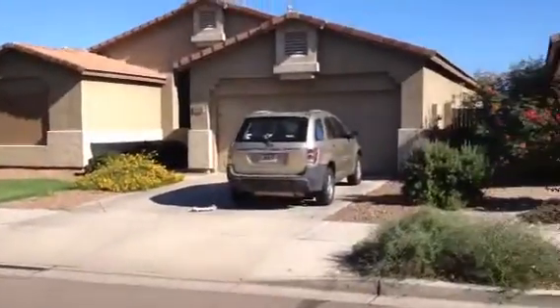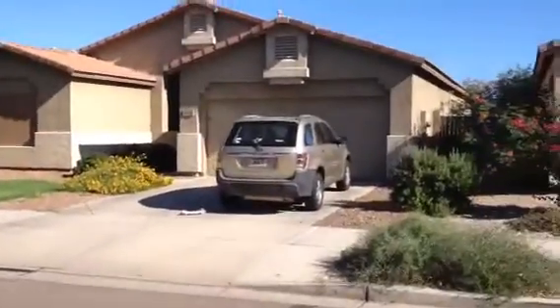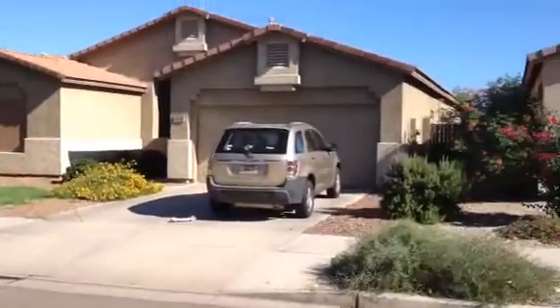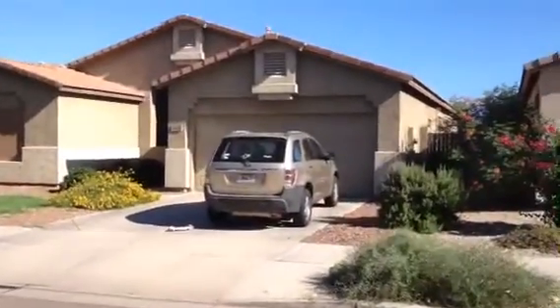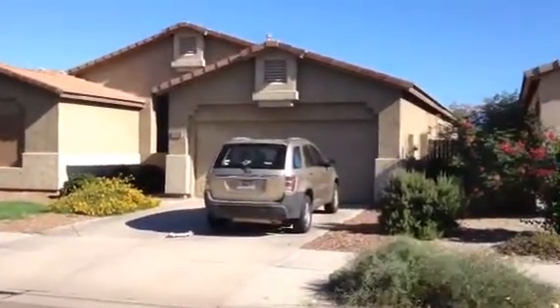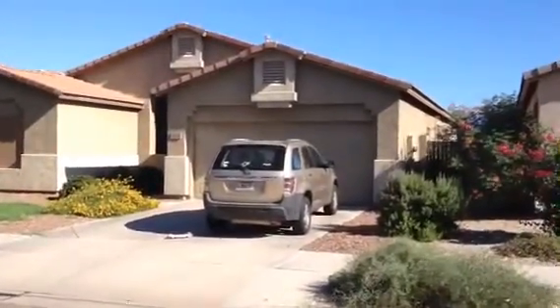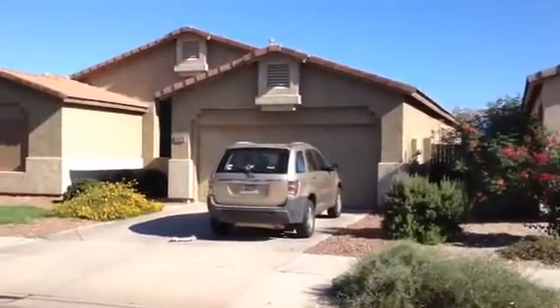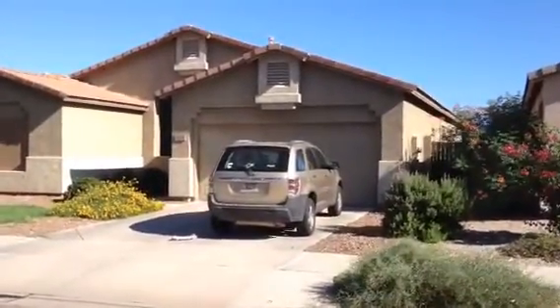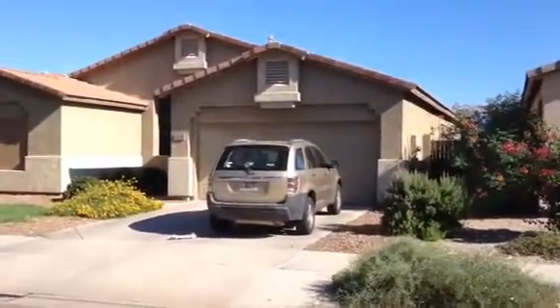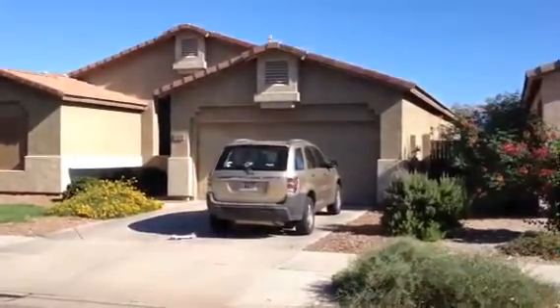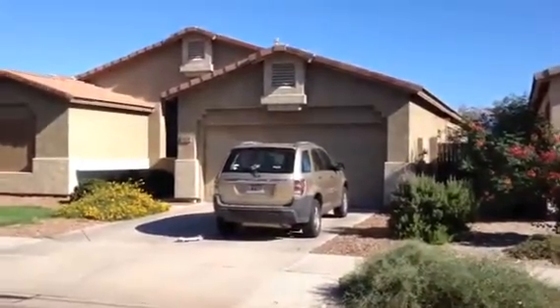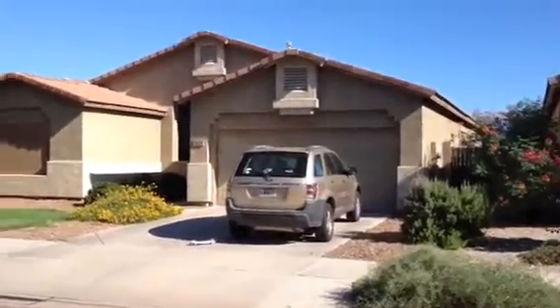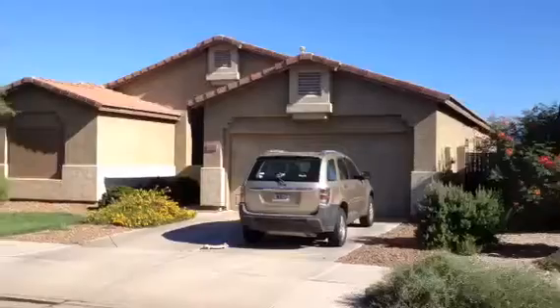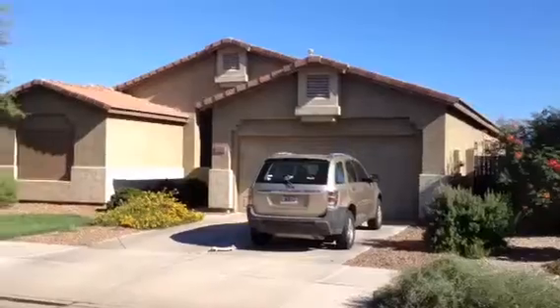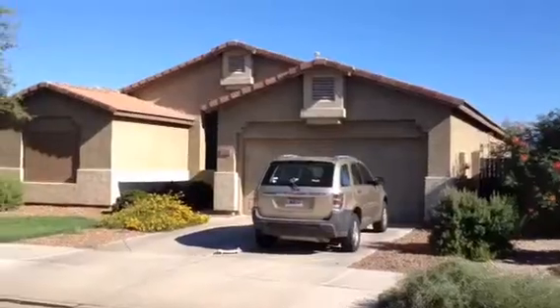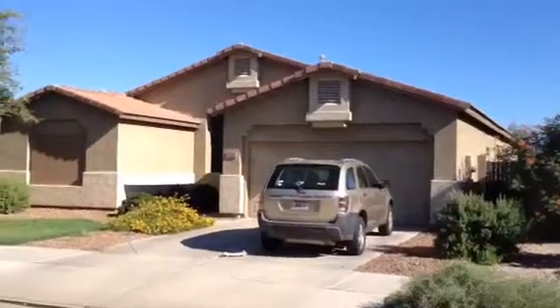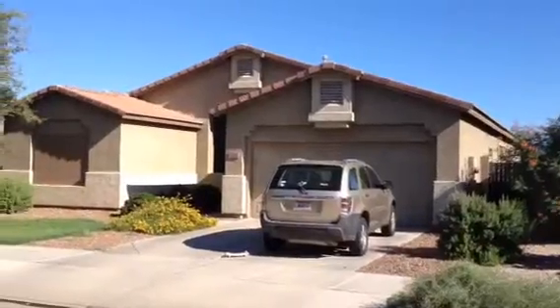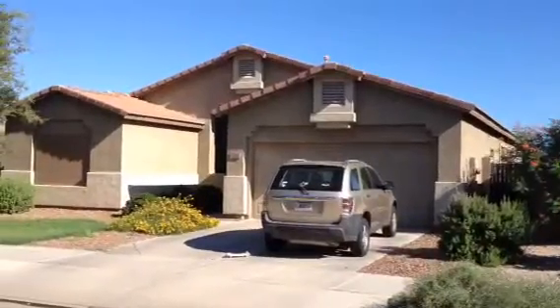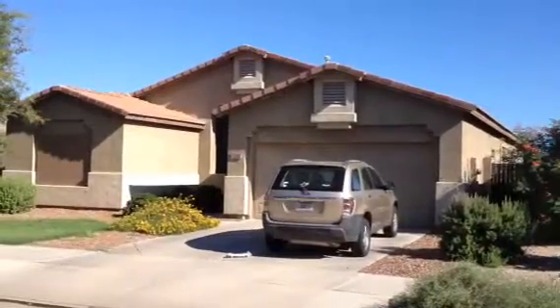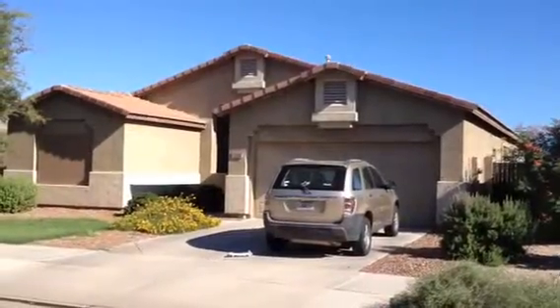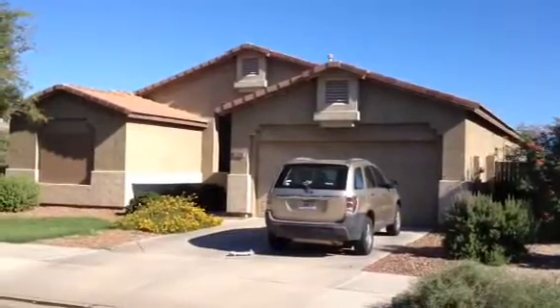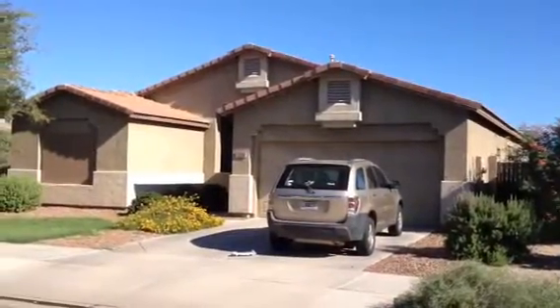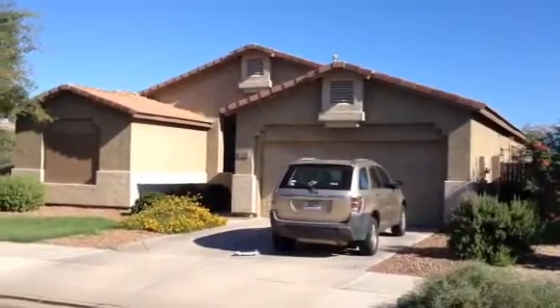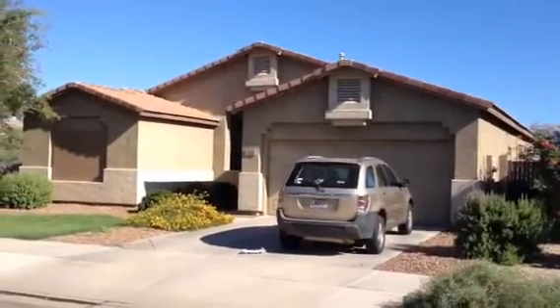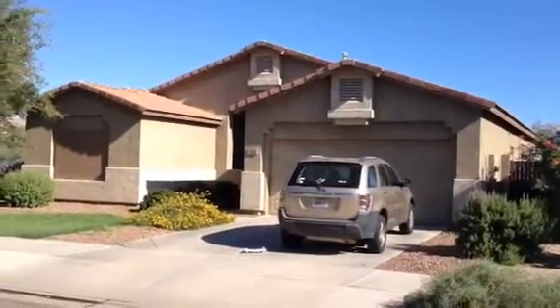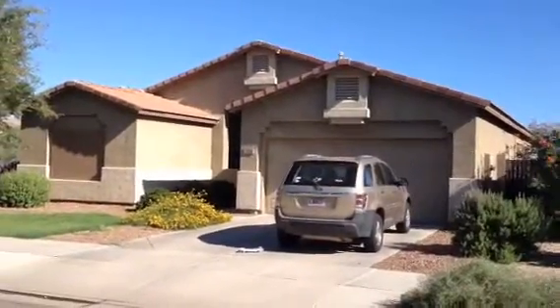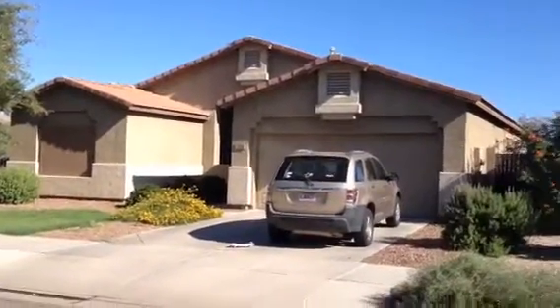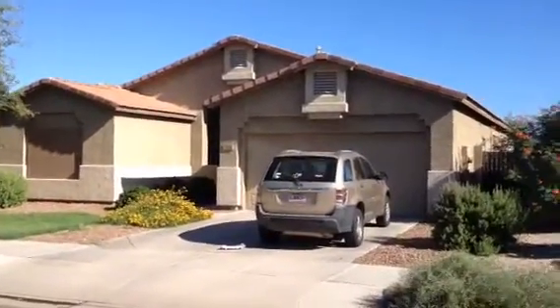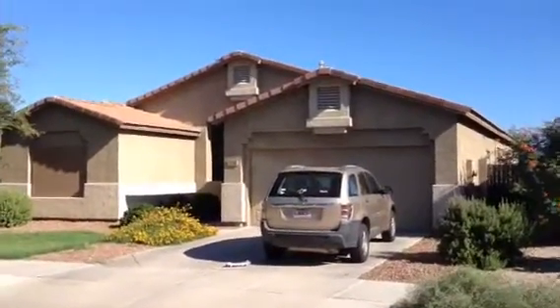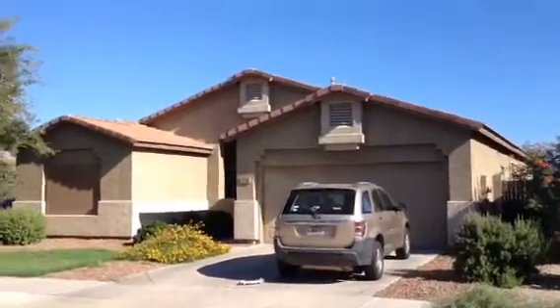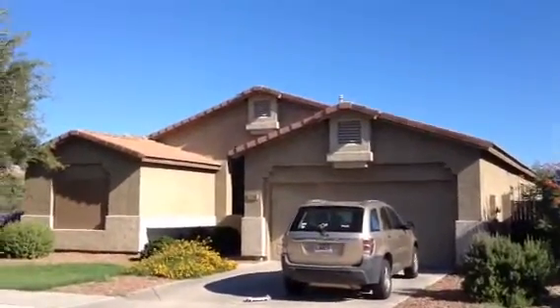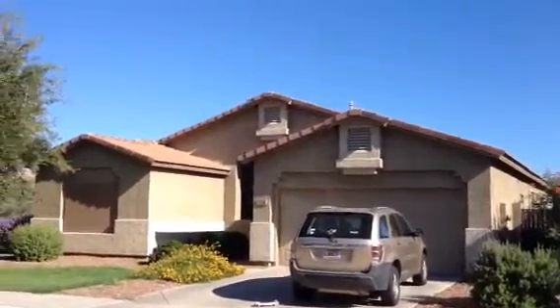It's Dick at 21-206 East Avenida del Val in Queen Creek, Arizona. The house is on a corner.